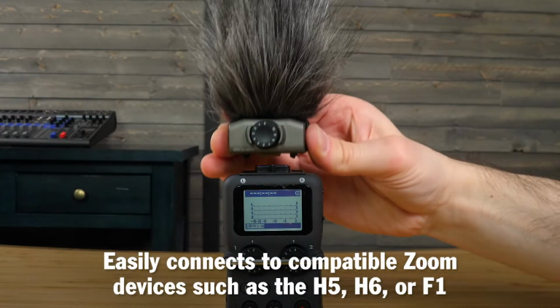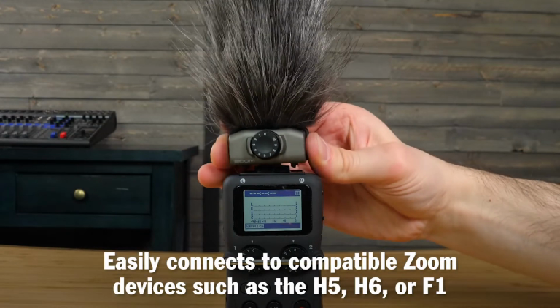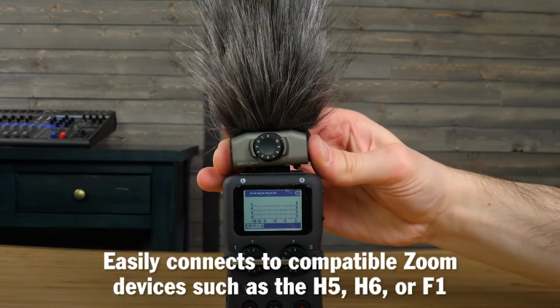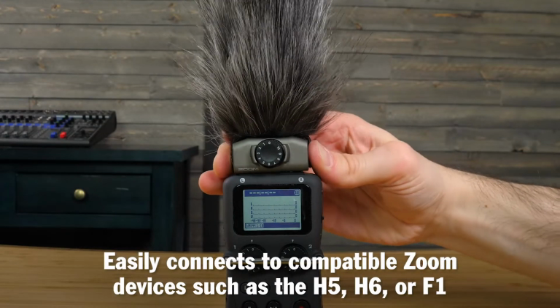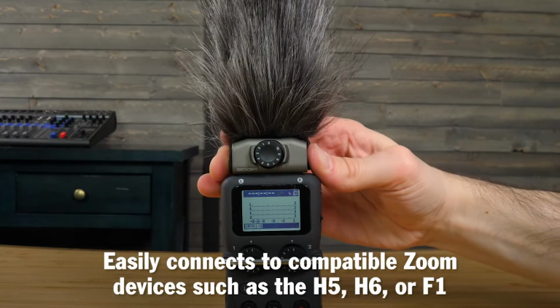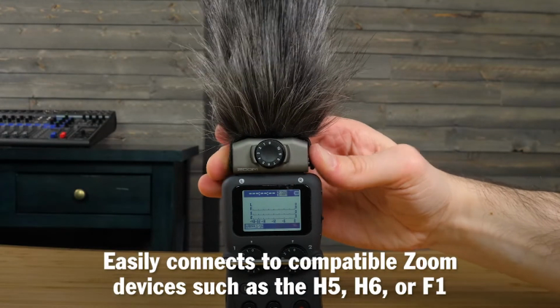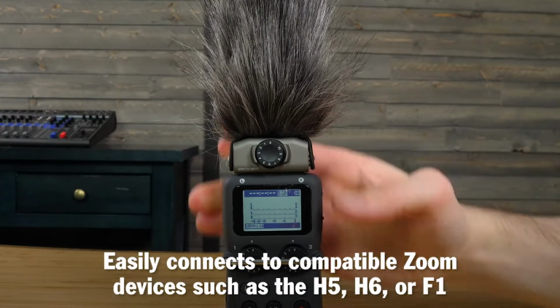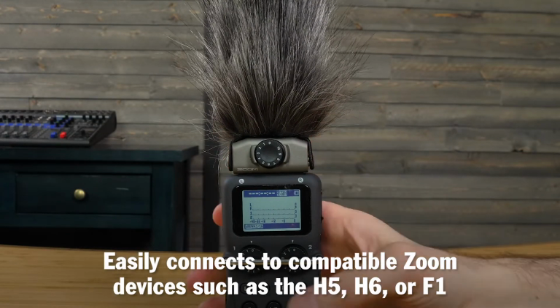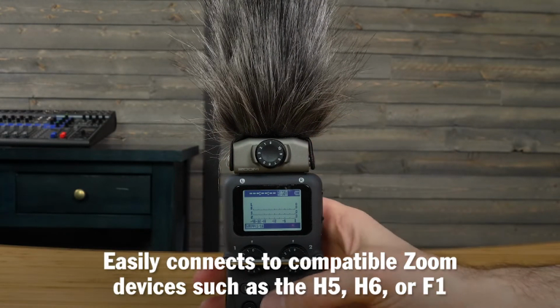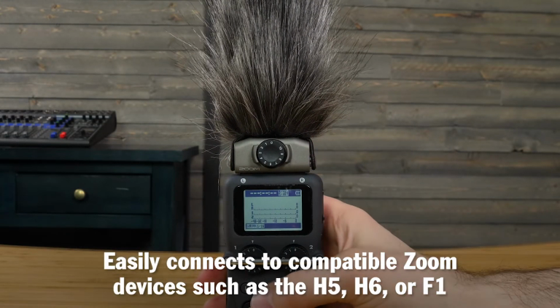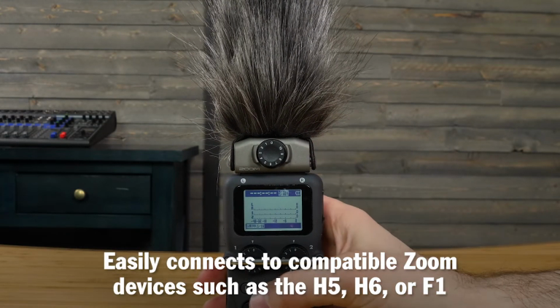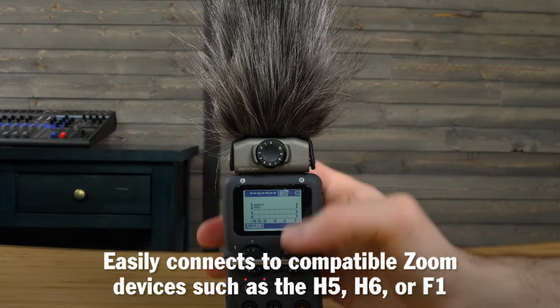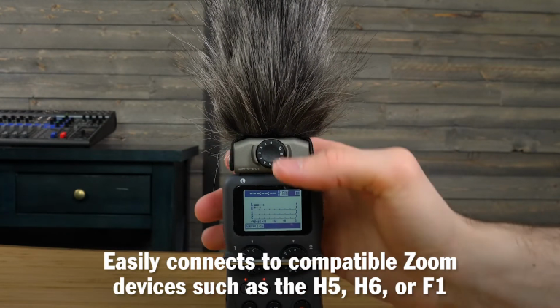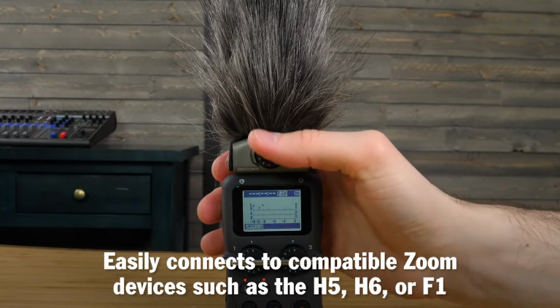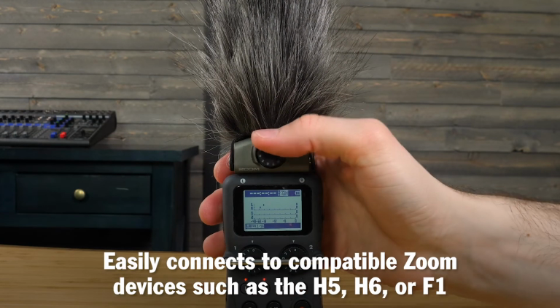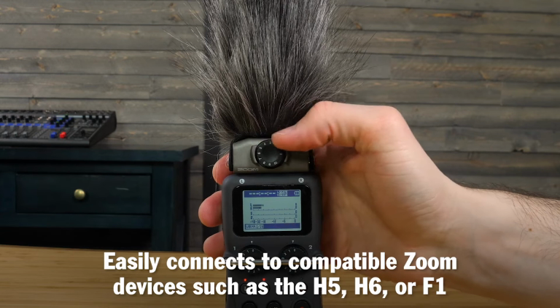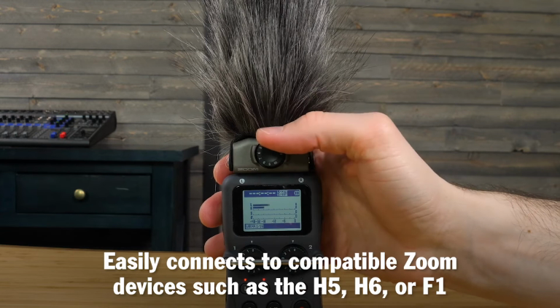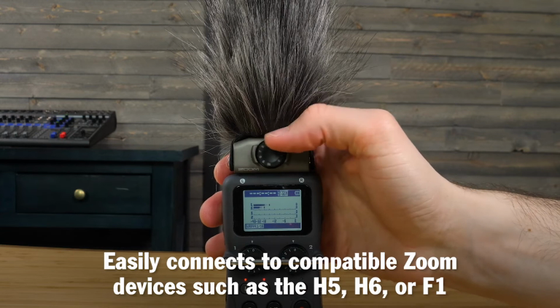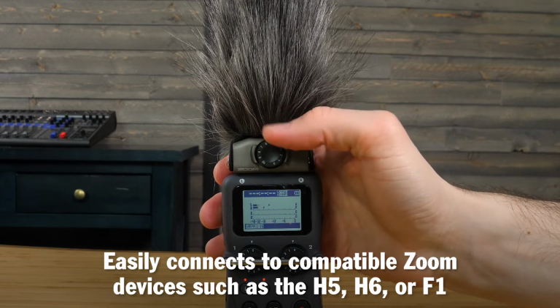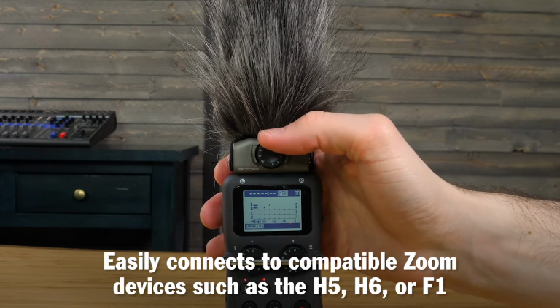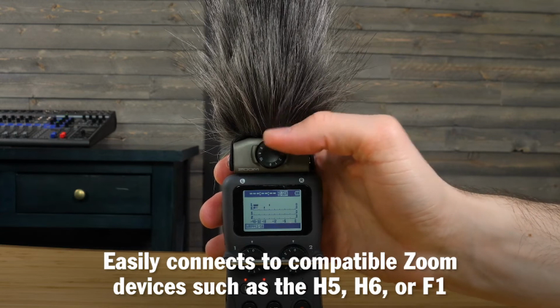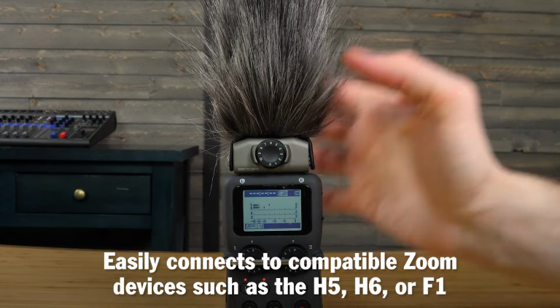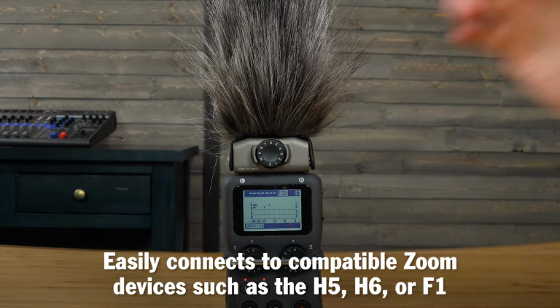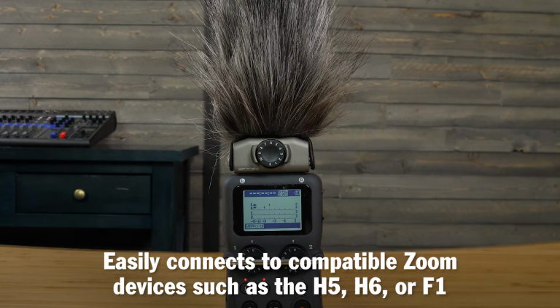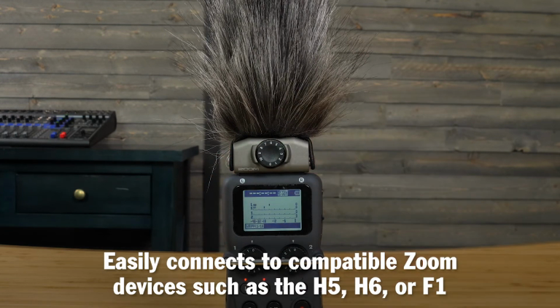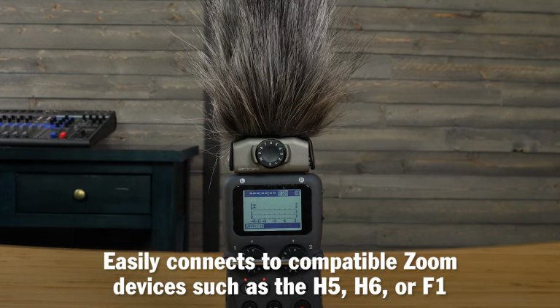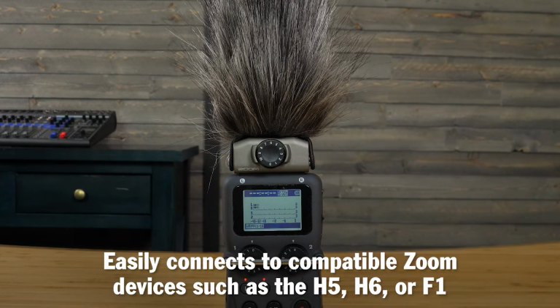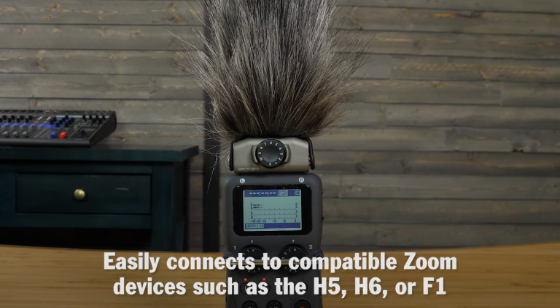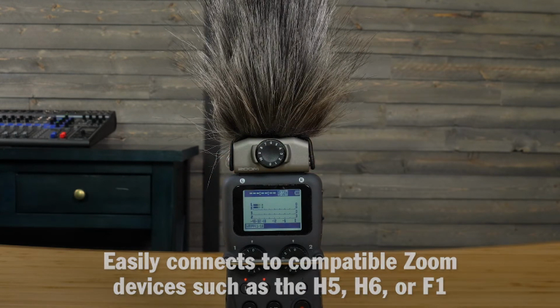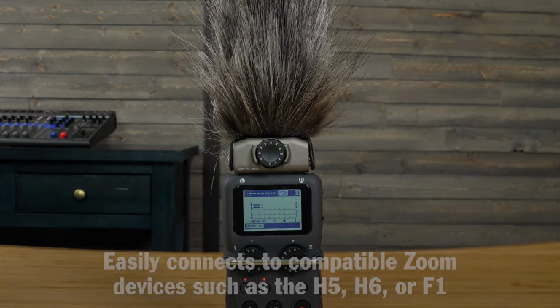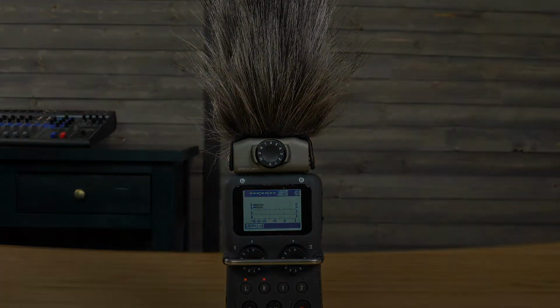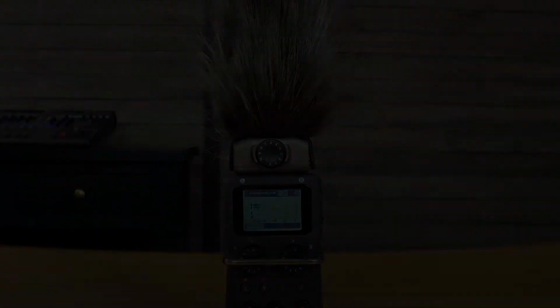The SS-H6 easily connects to compatible Zoom devices, such as the H5, H6, or F1.